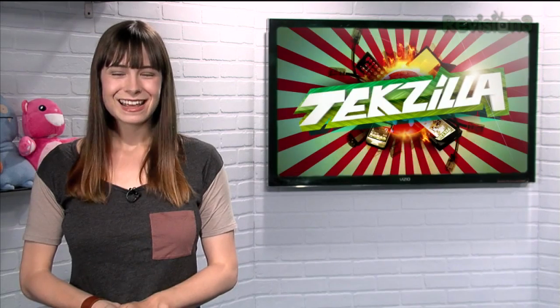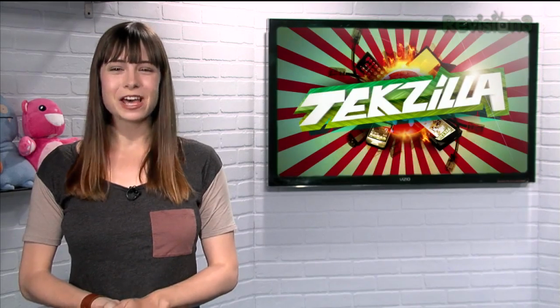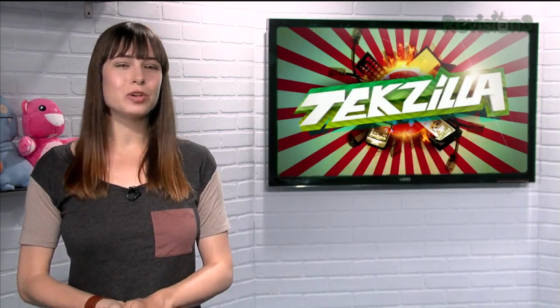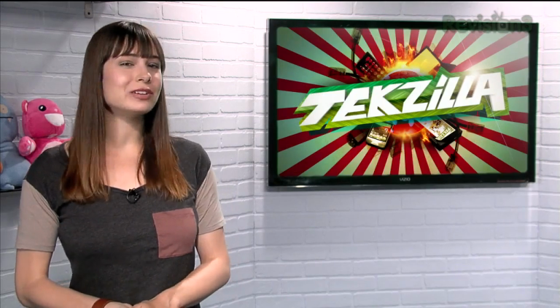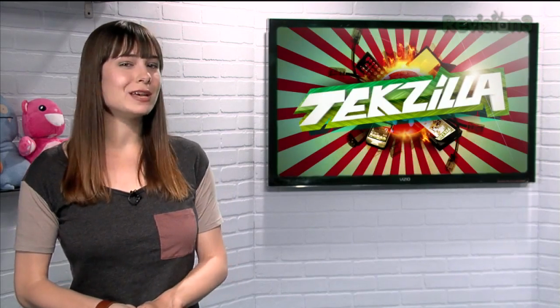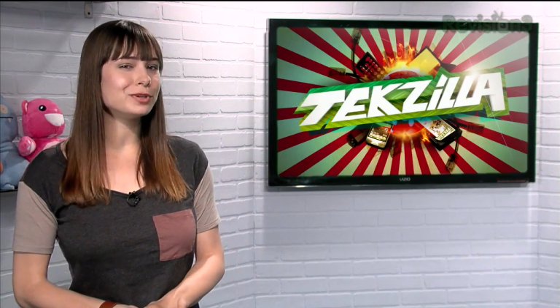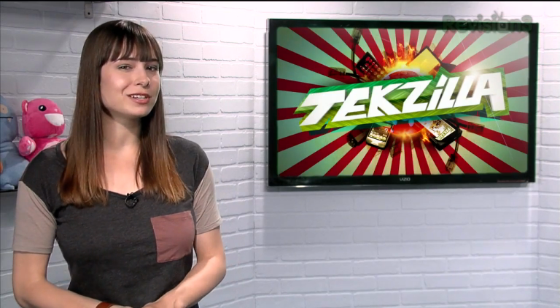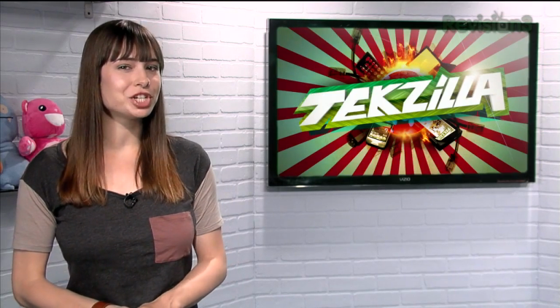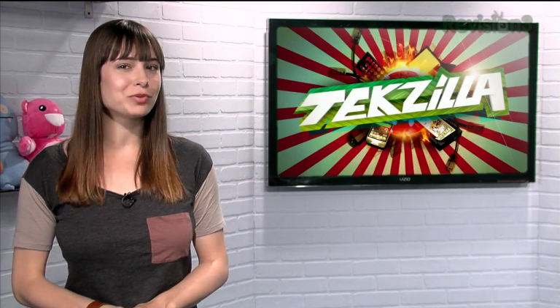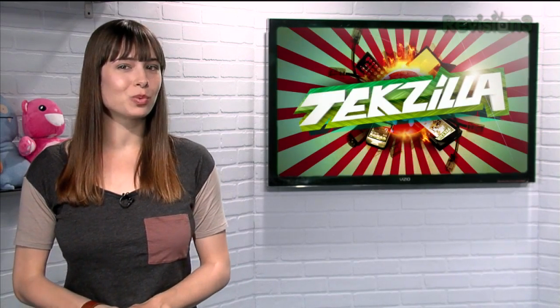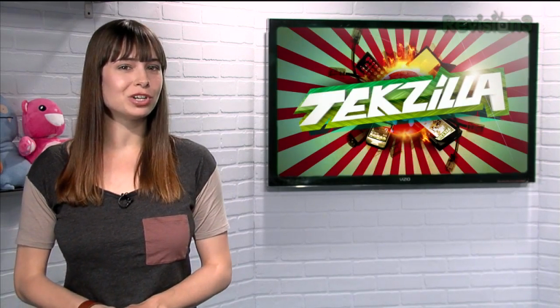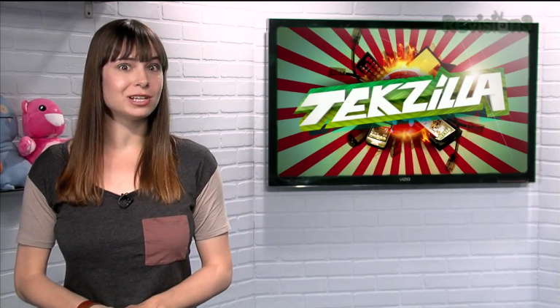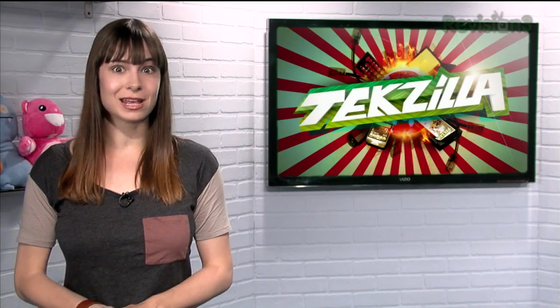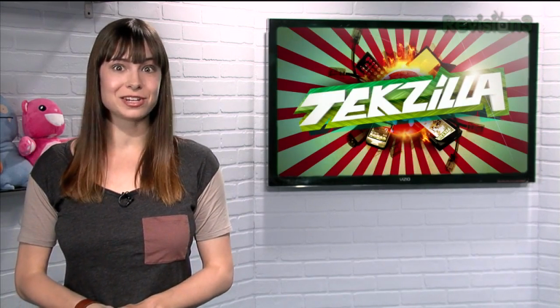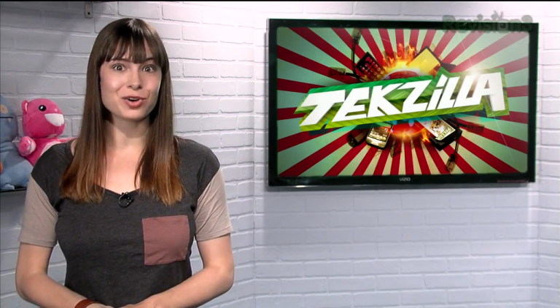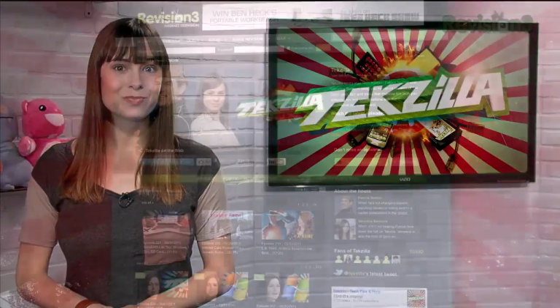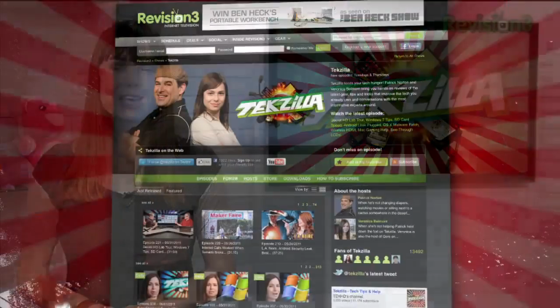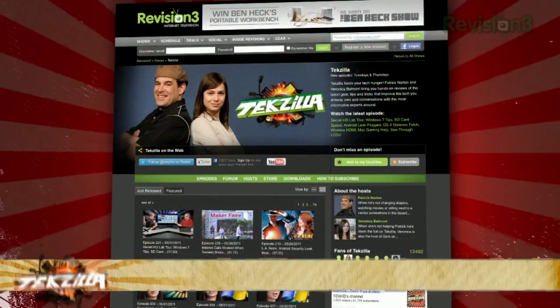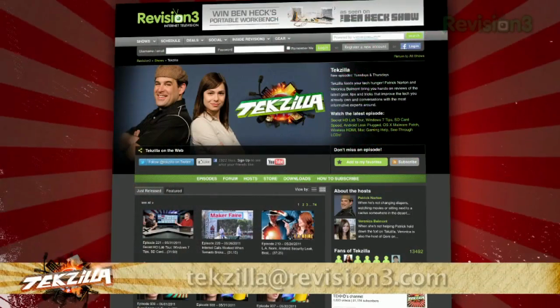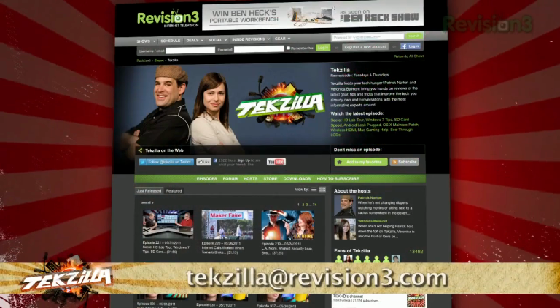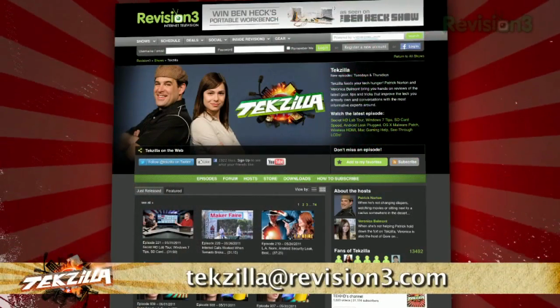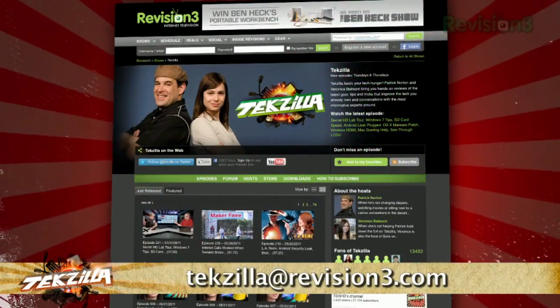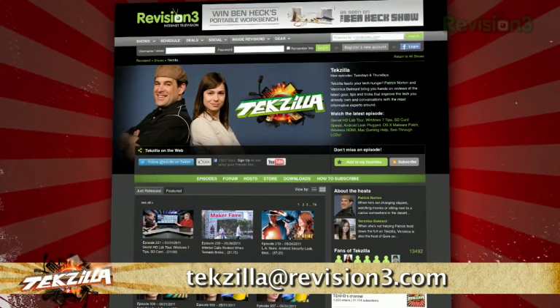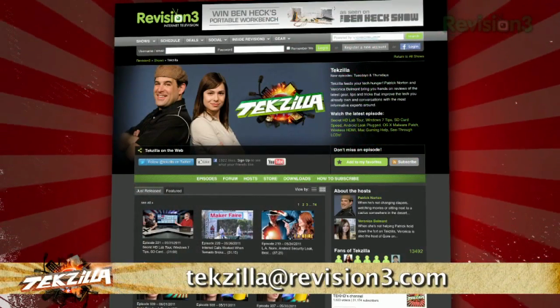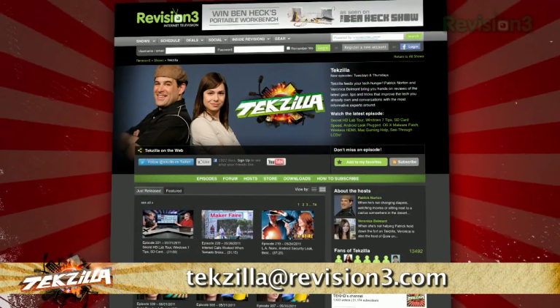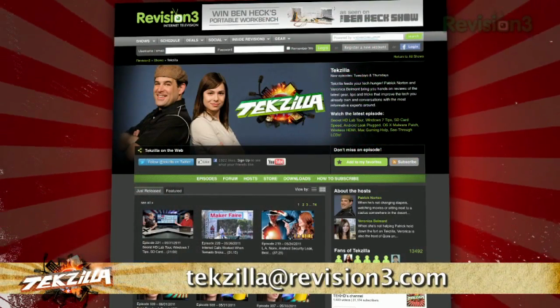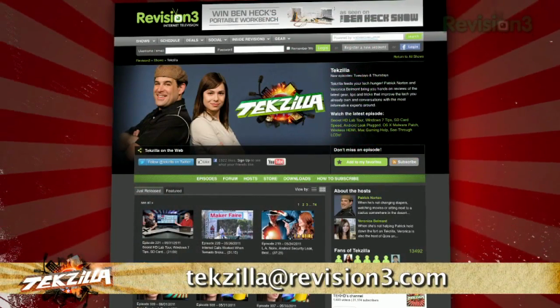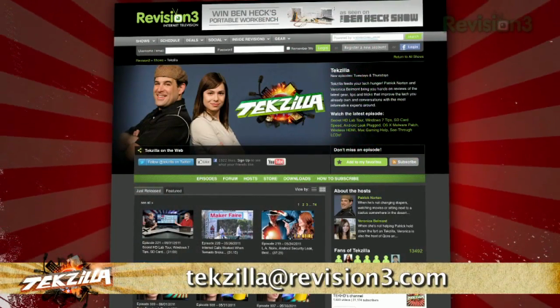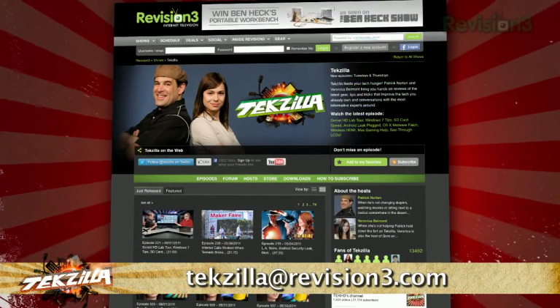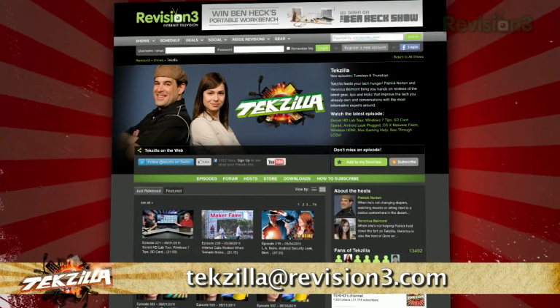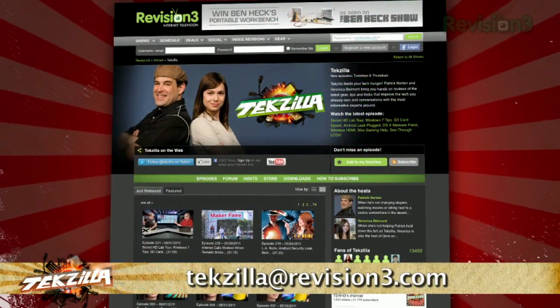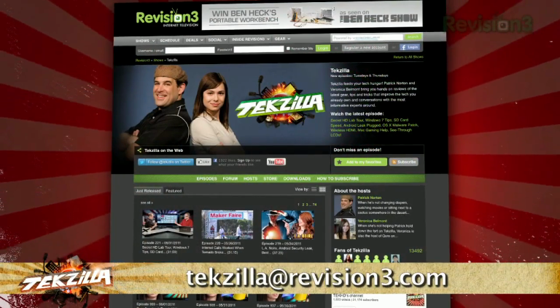Now if you have a tip you'd like to share with the world, let us know. Email us at techzilla@revision3.com.